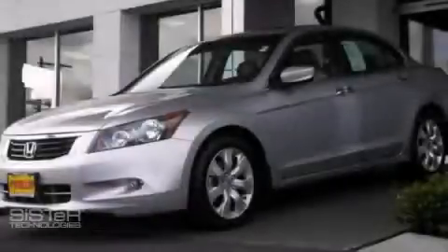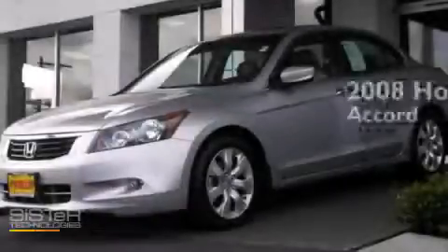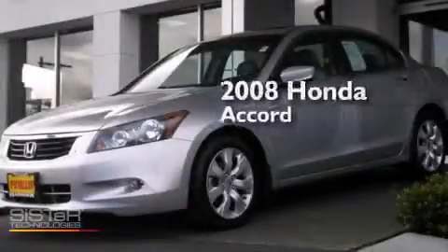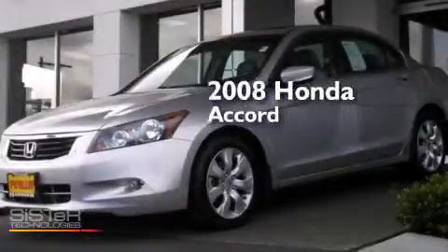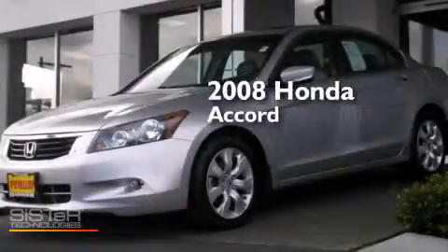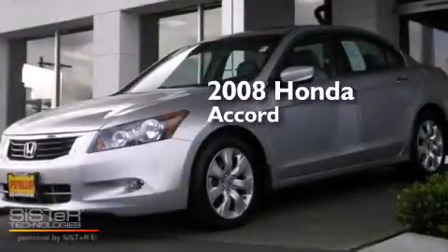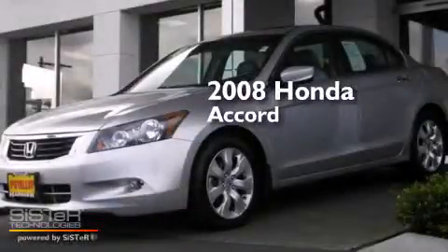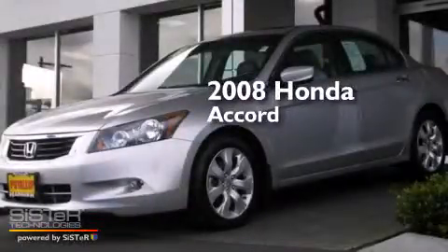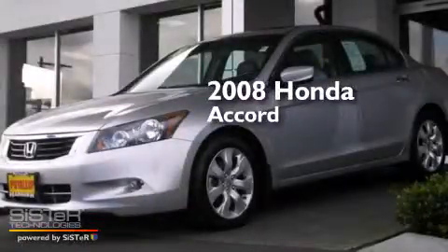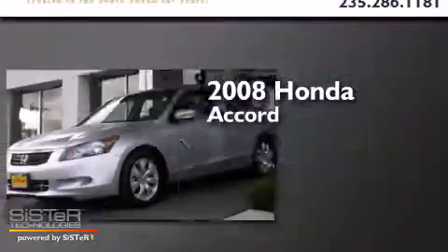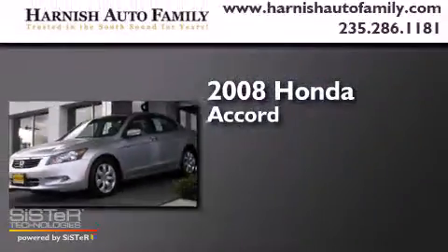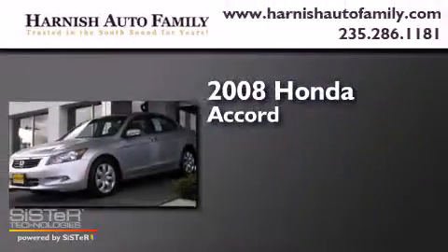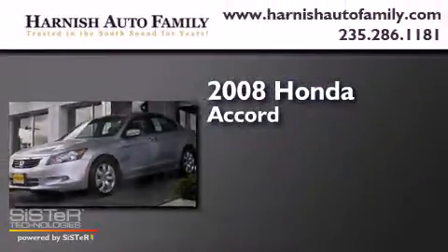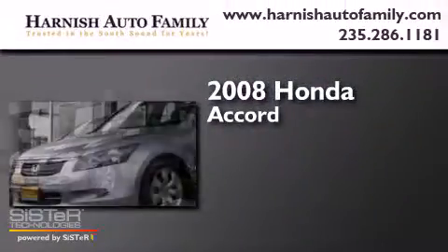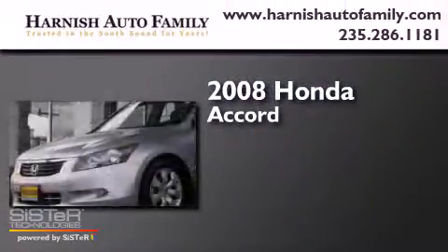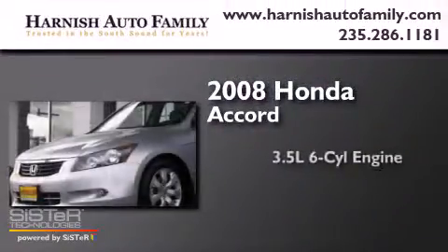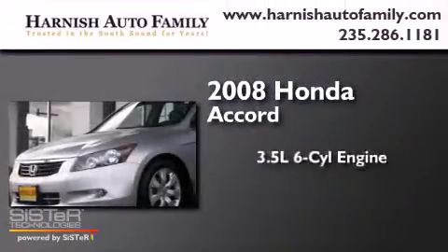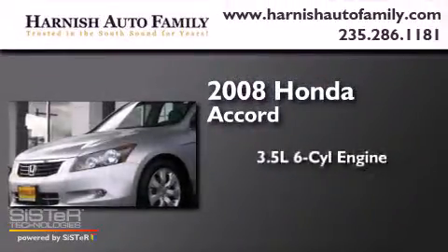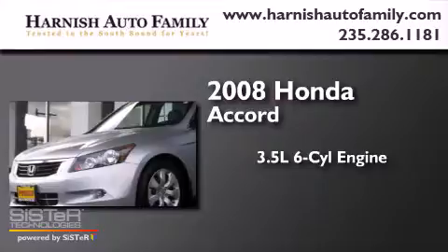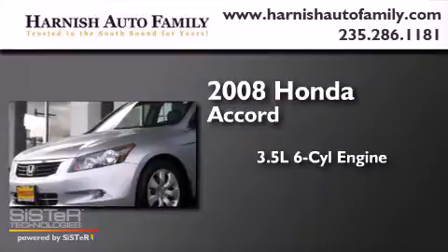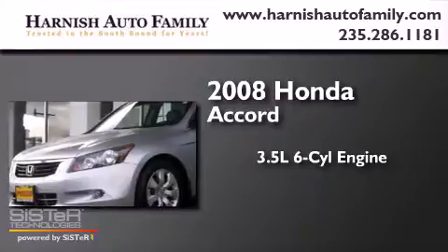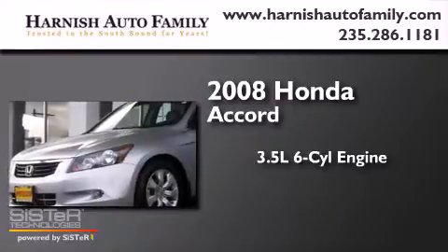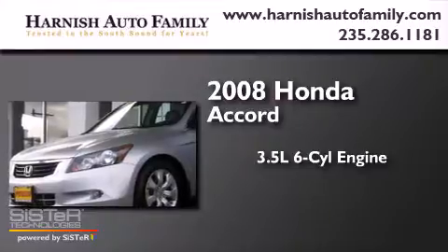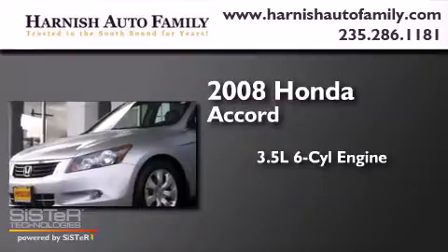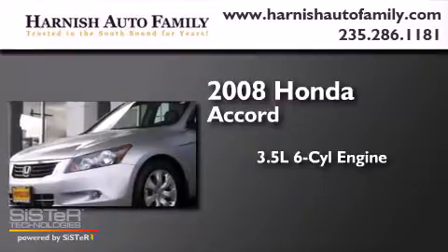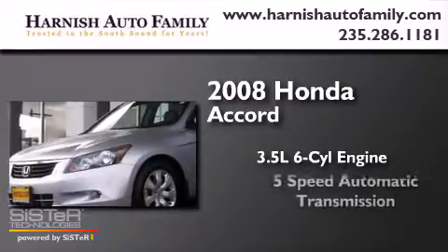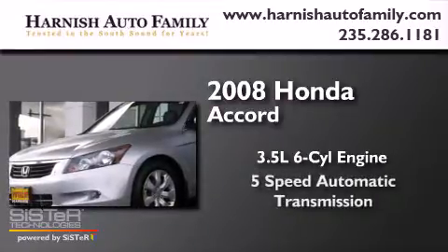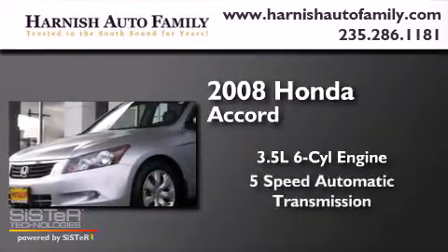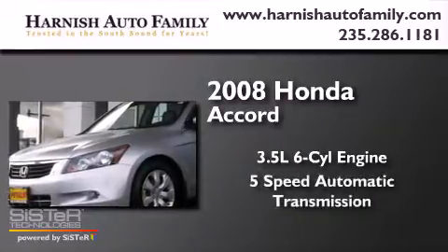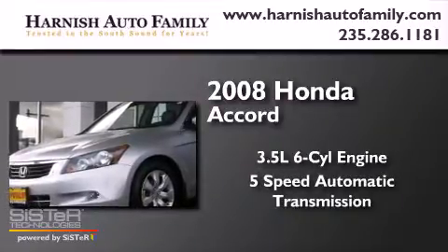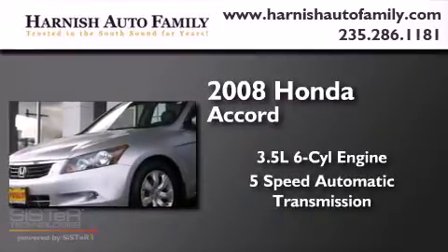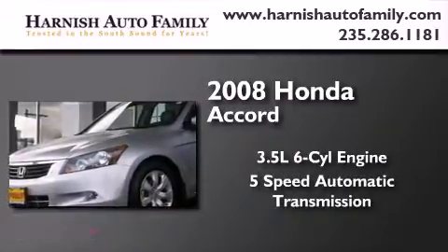This is a 2008 Honda Accord. It has a 3.5-liter, 6-cylinder engine and a 5-speed automatic transmission.